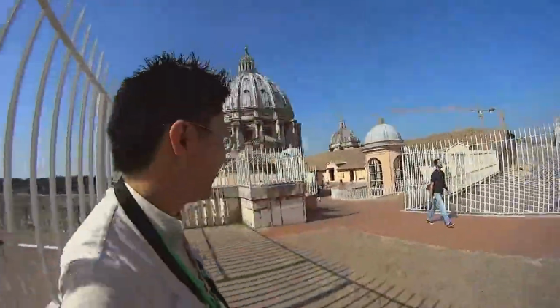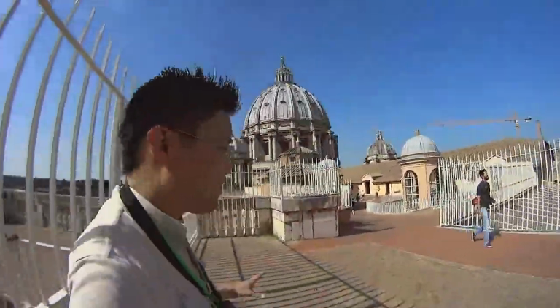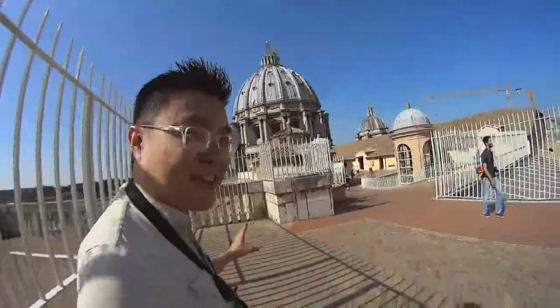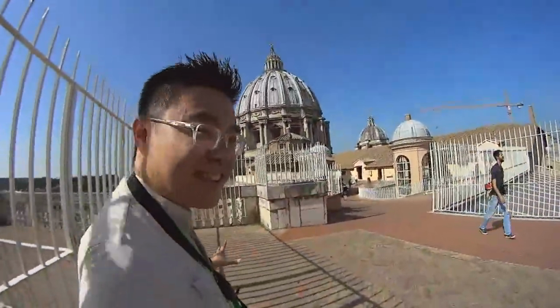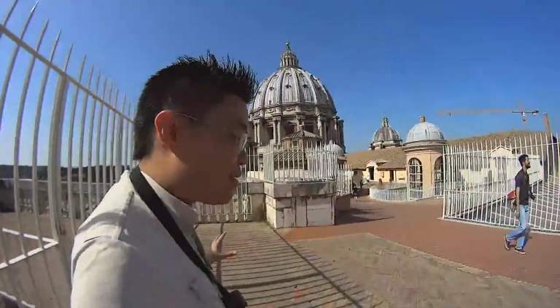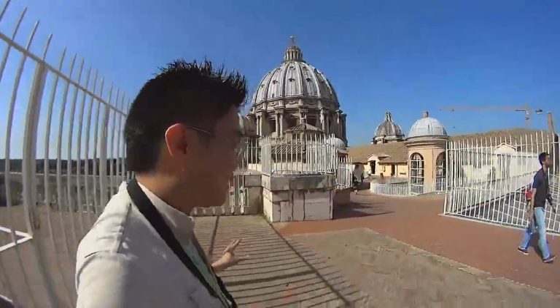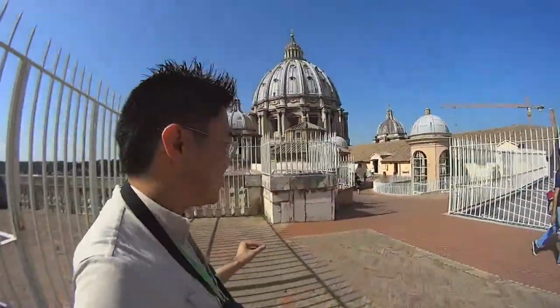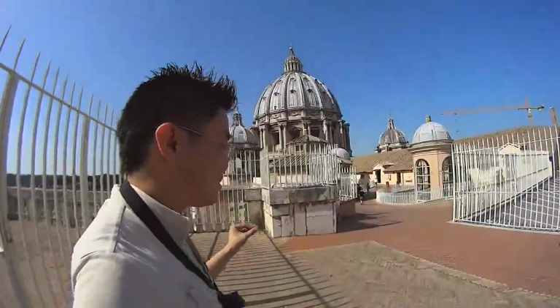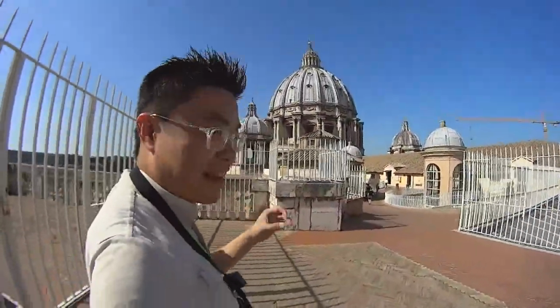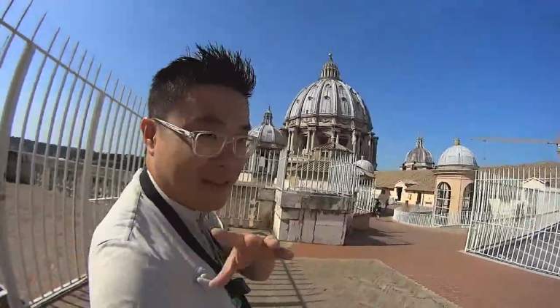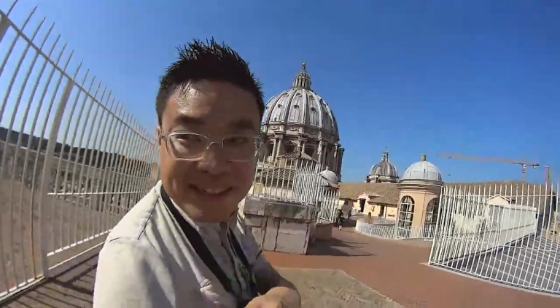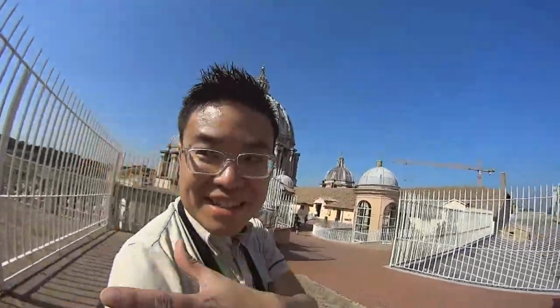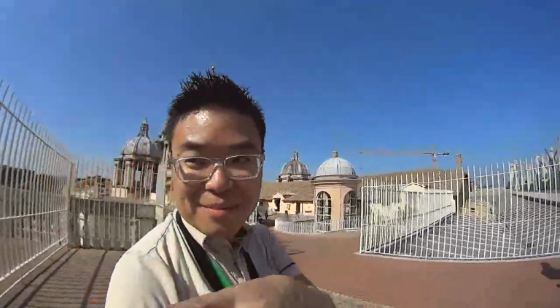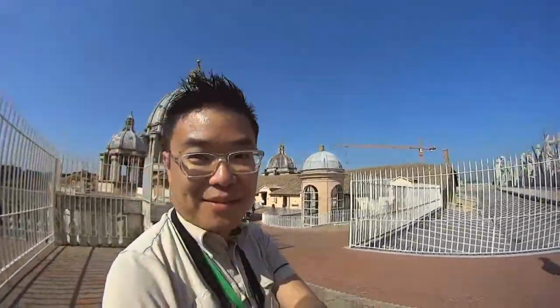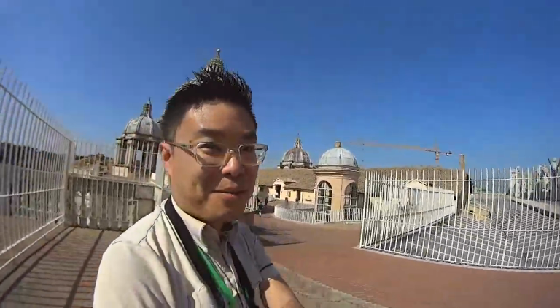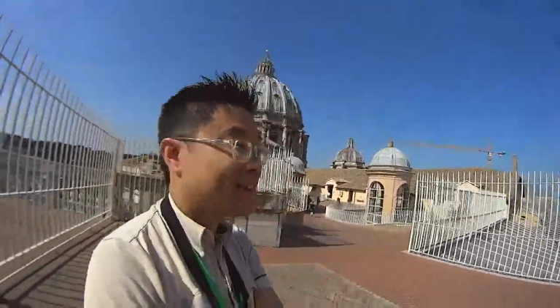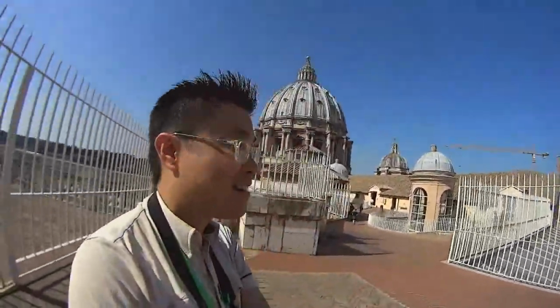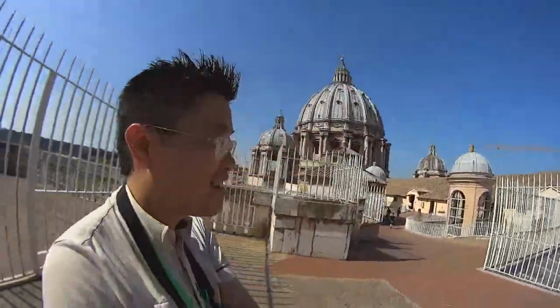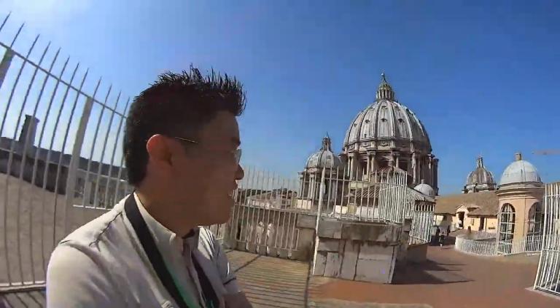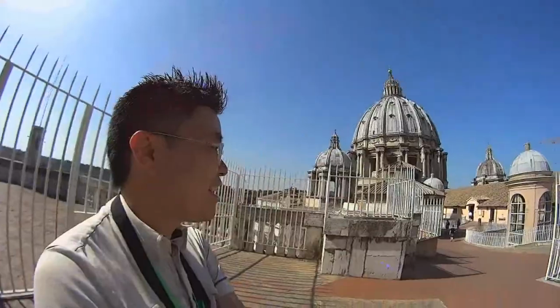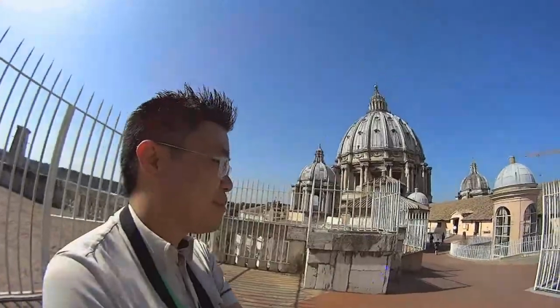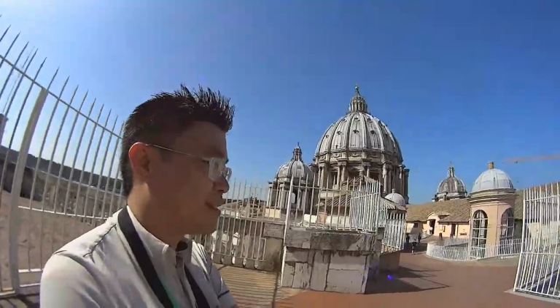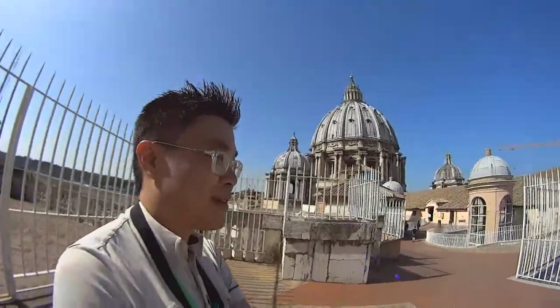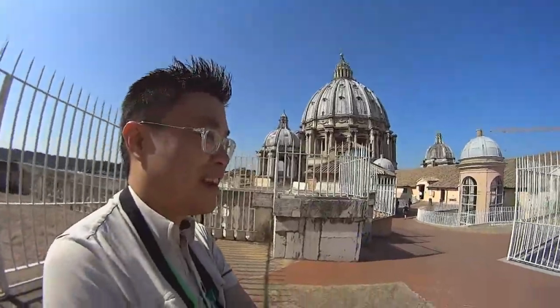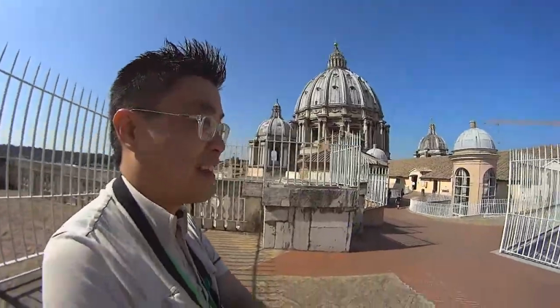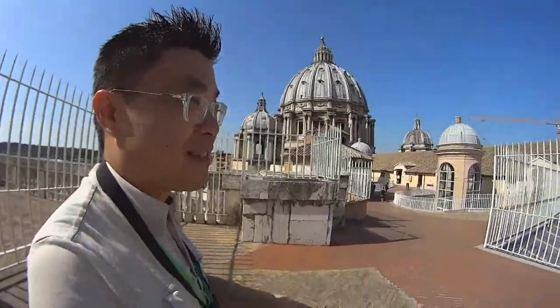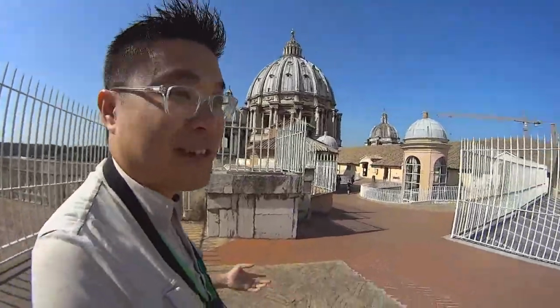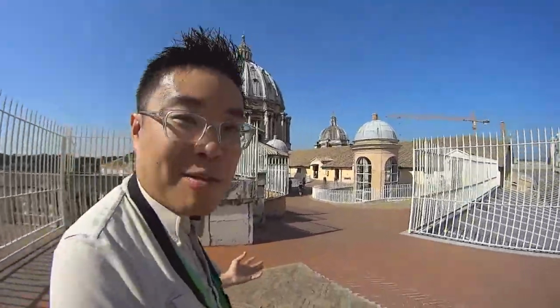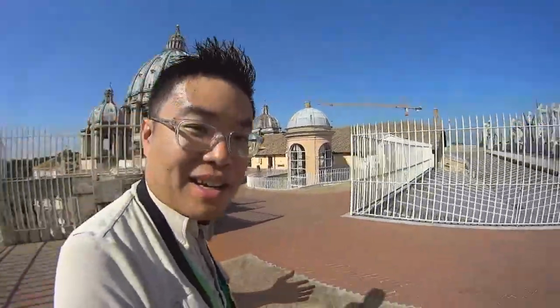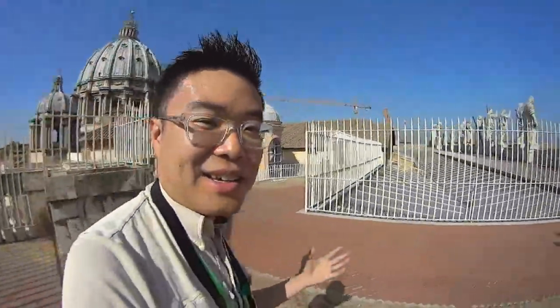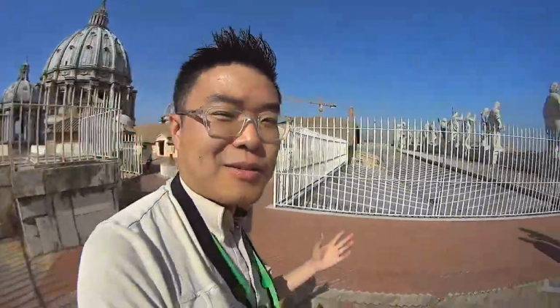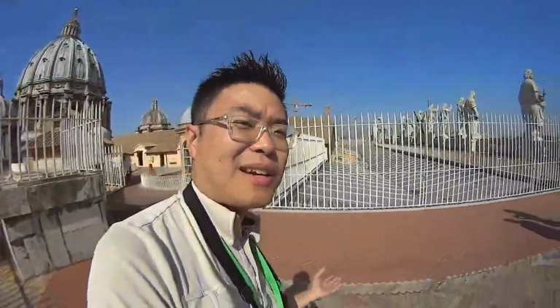Even though you can't see the bells, that was the top of the very bell tower — the bells were ringing and it was quite a treat.